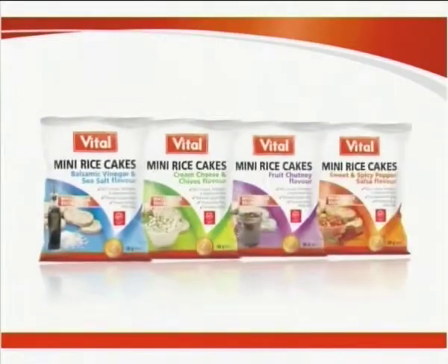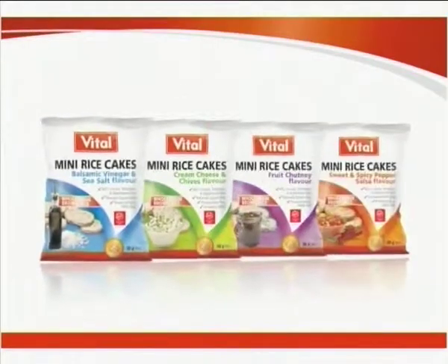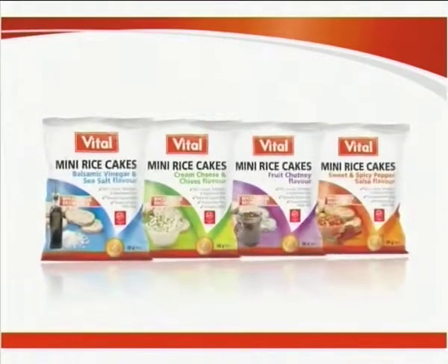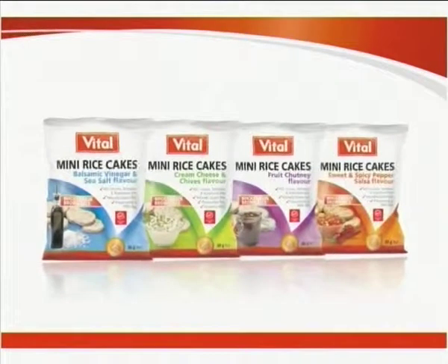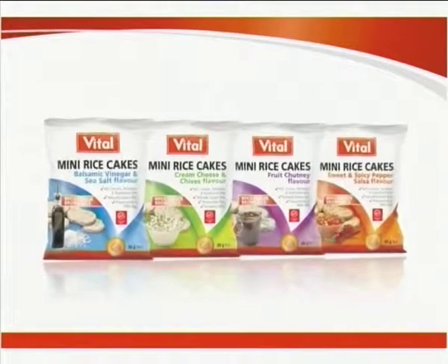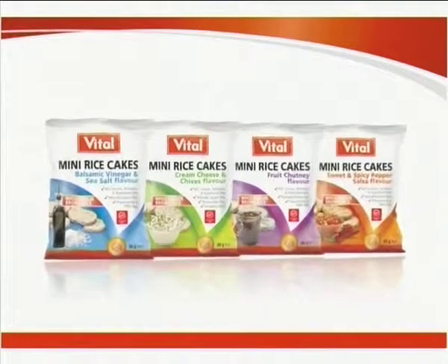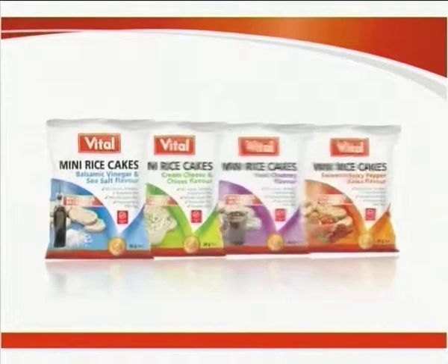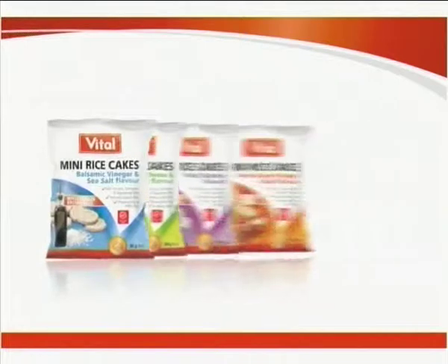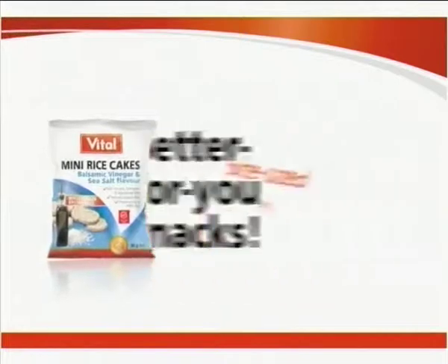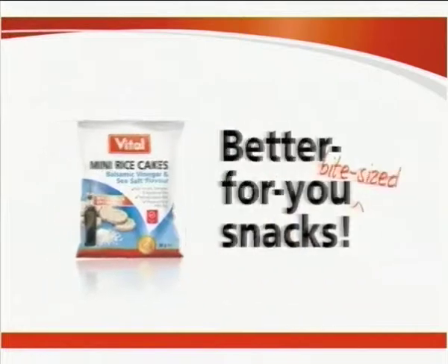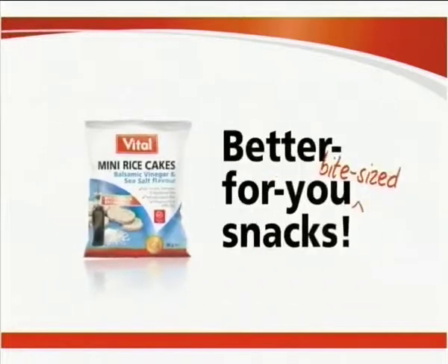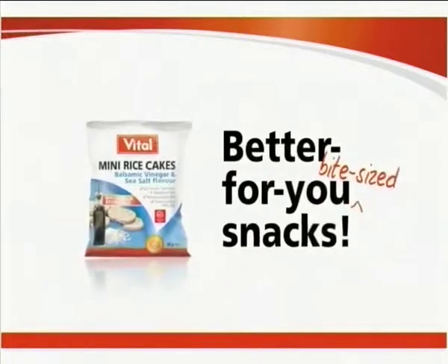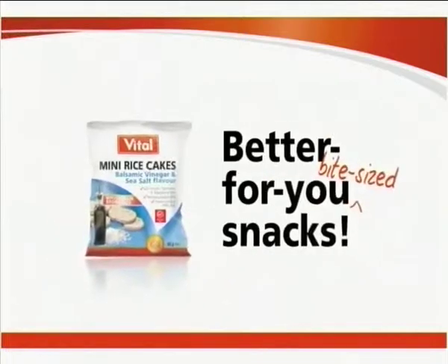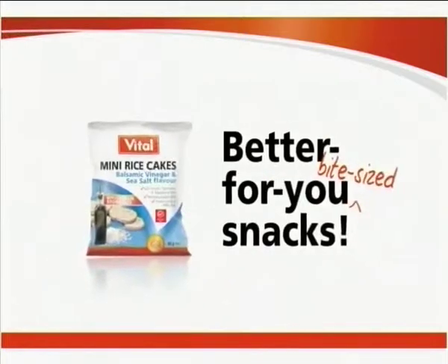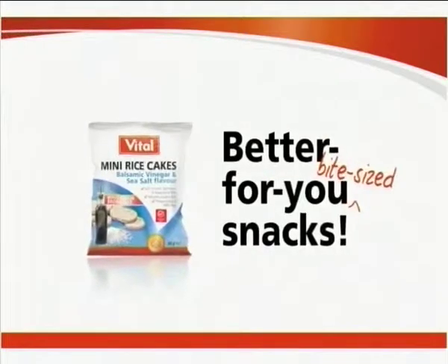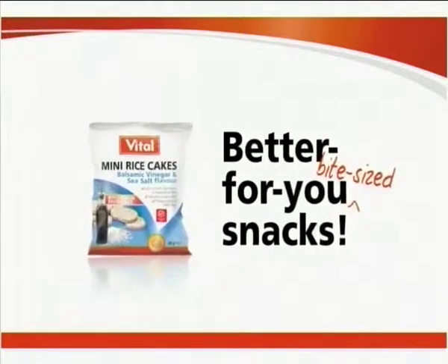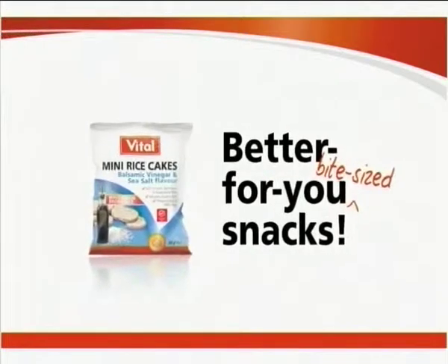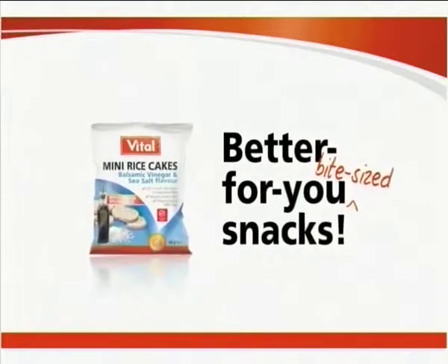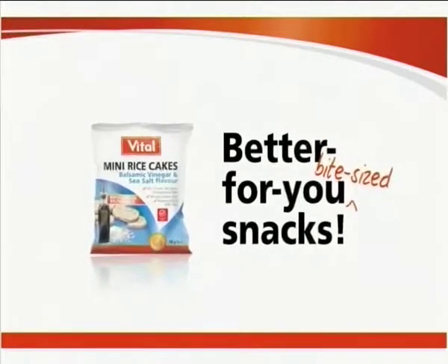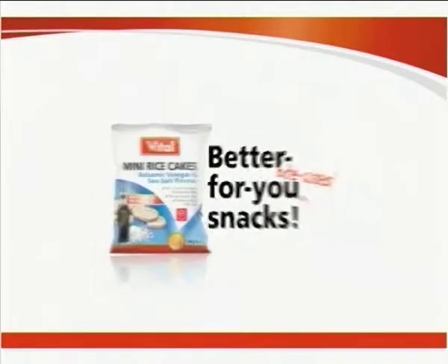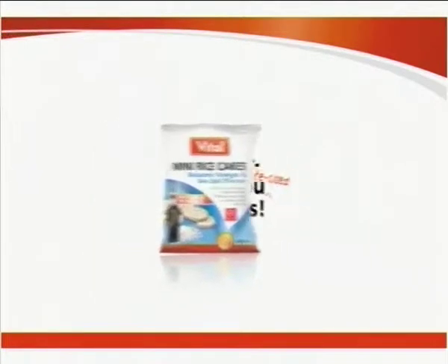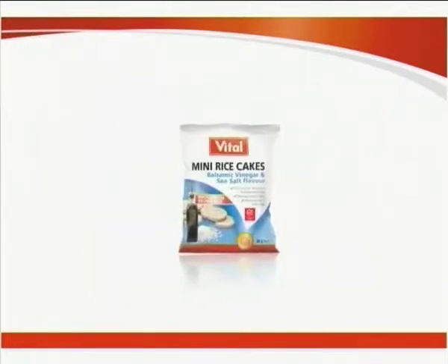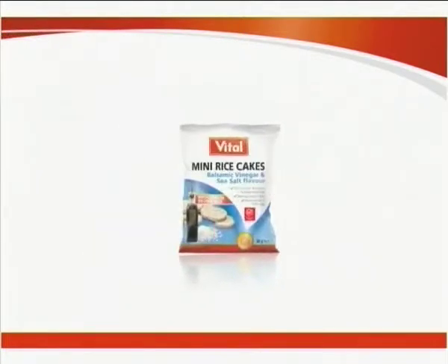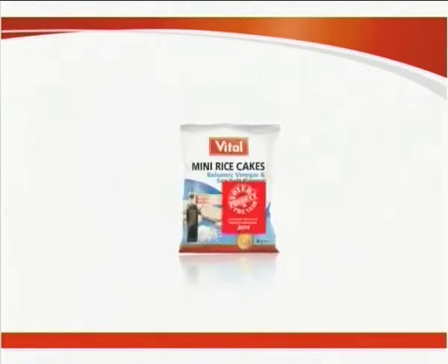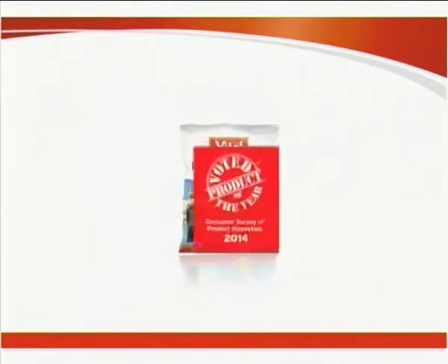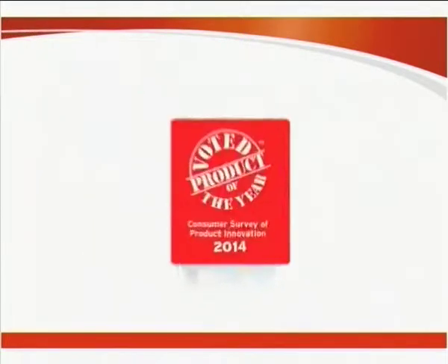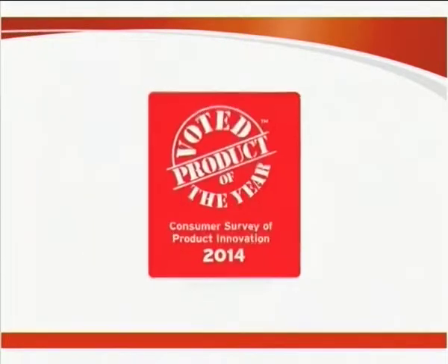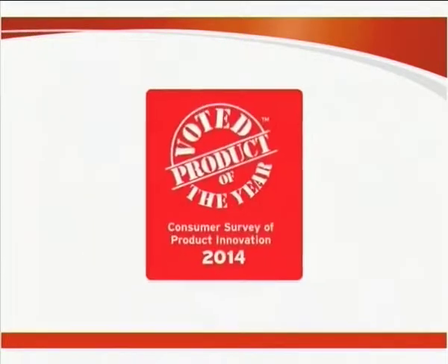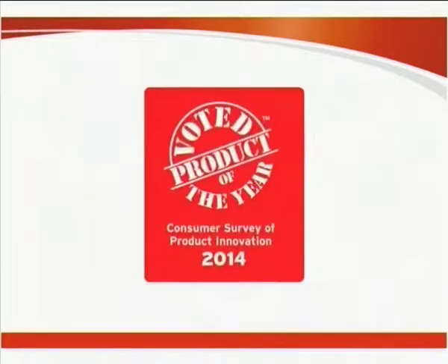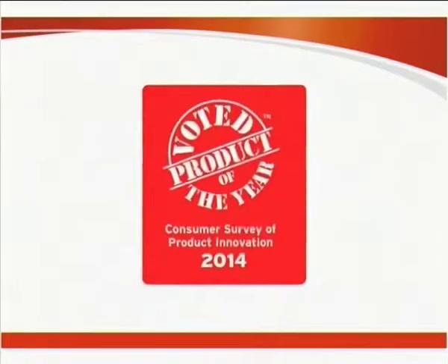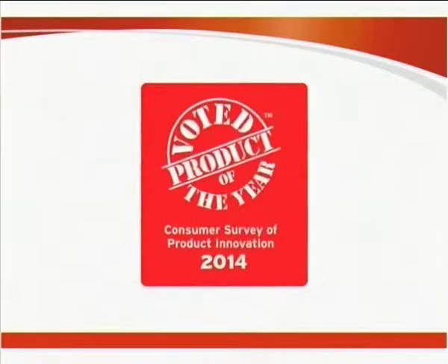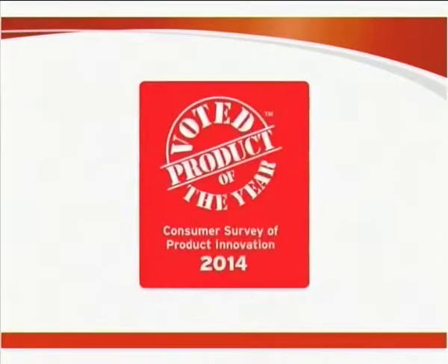Vital Mini Rice Cakes, the better-for-you bite-sized snack, was voted Product of the Year for 2014.